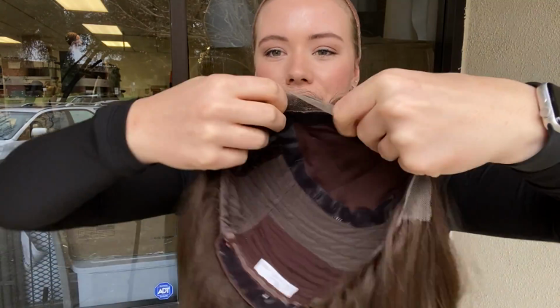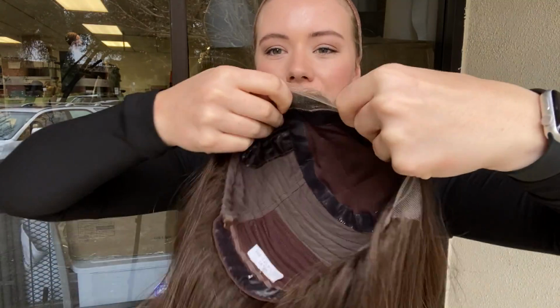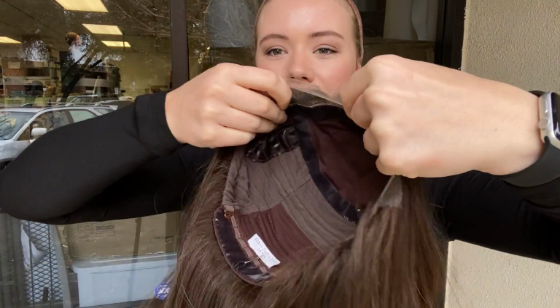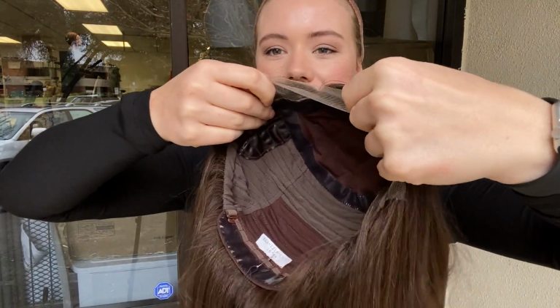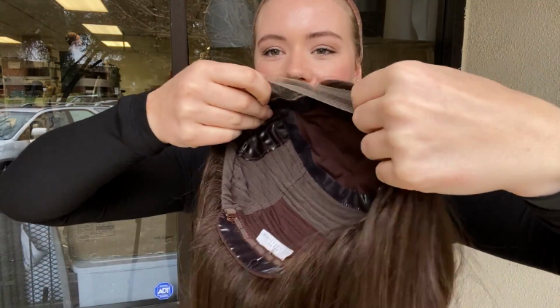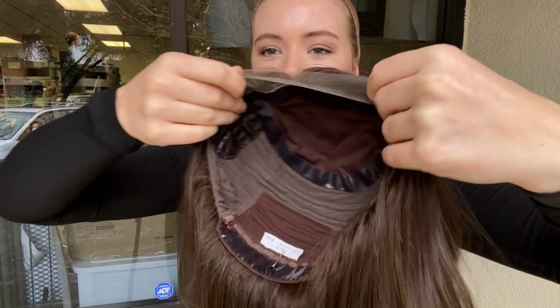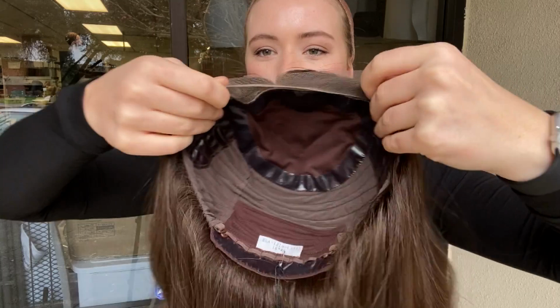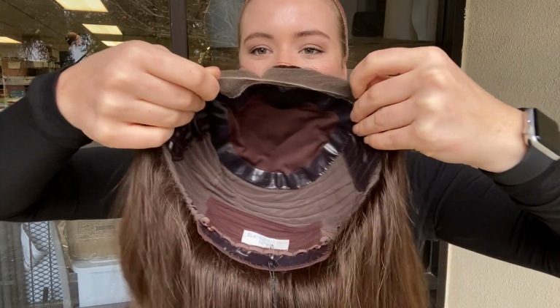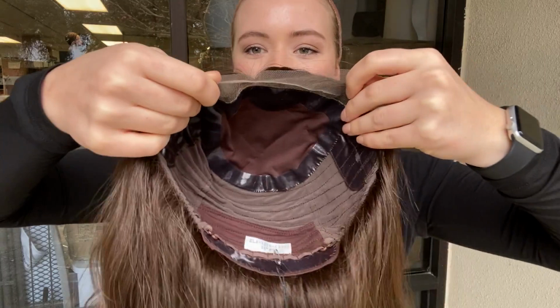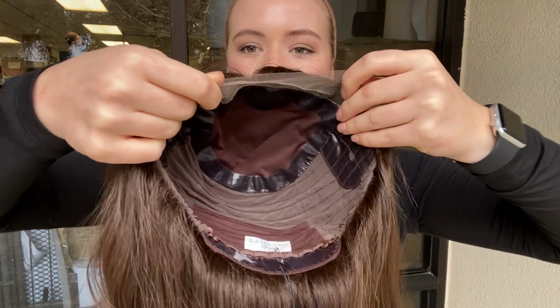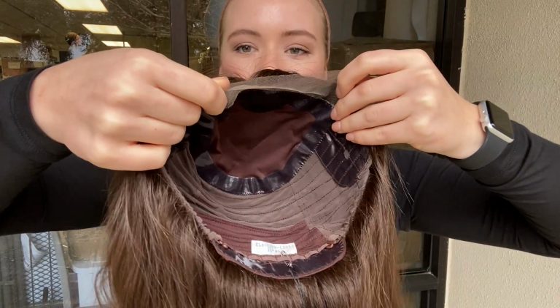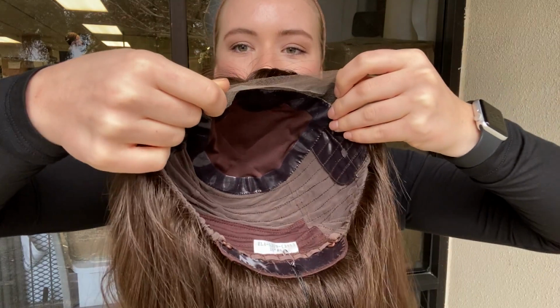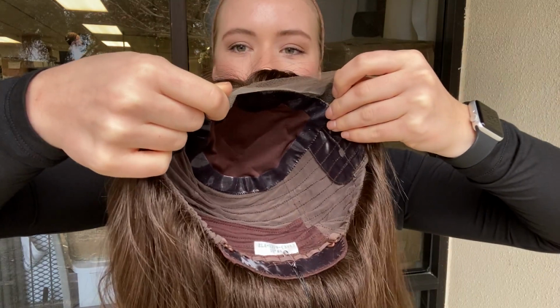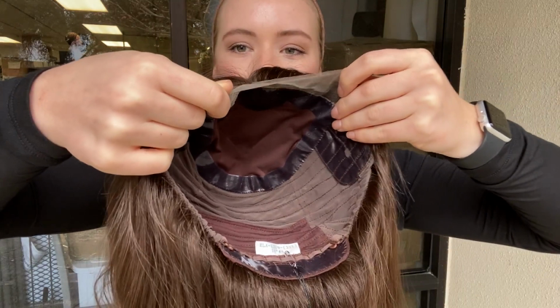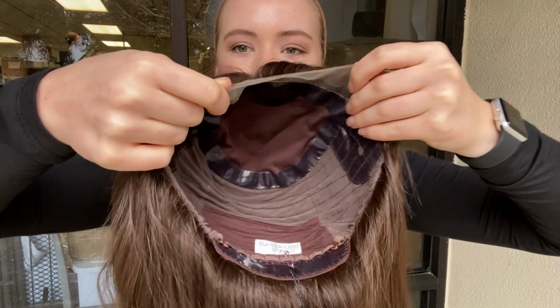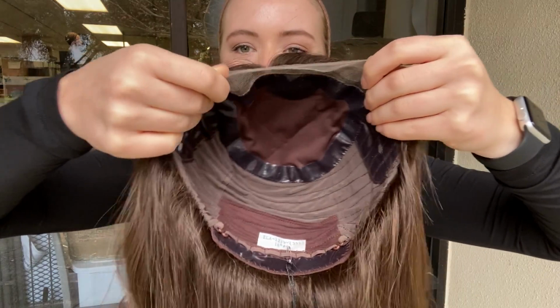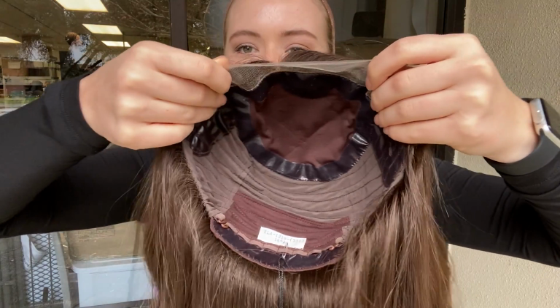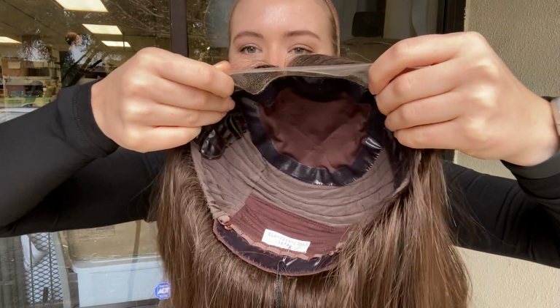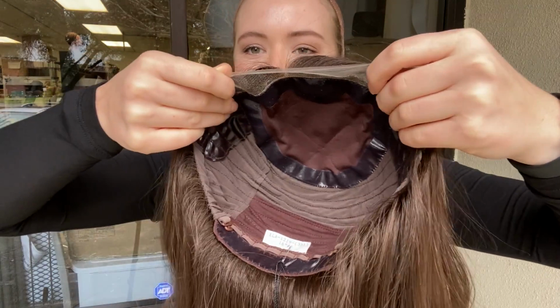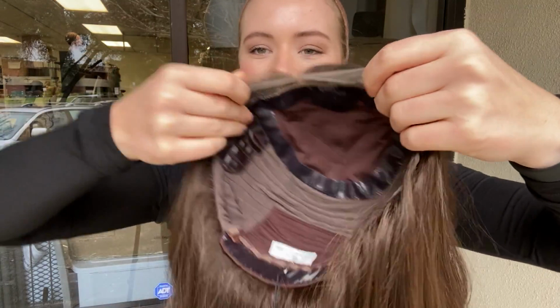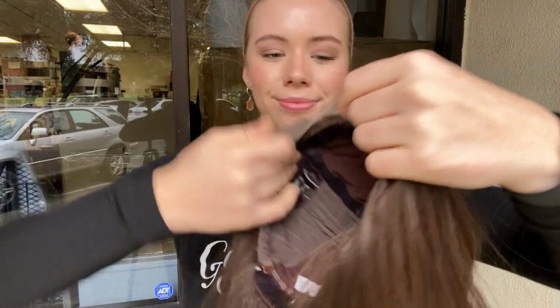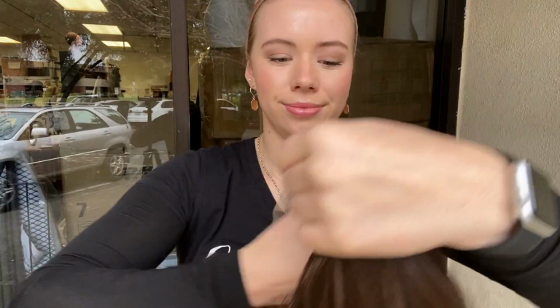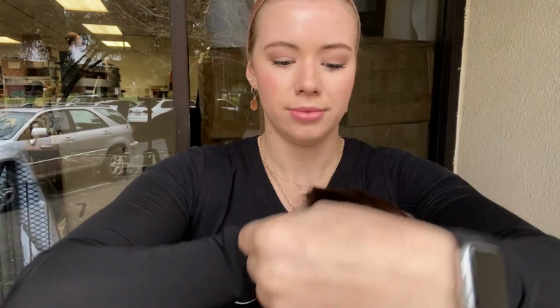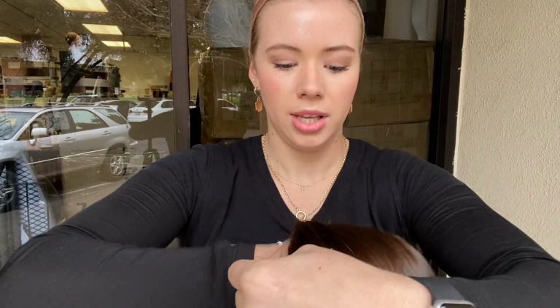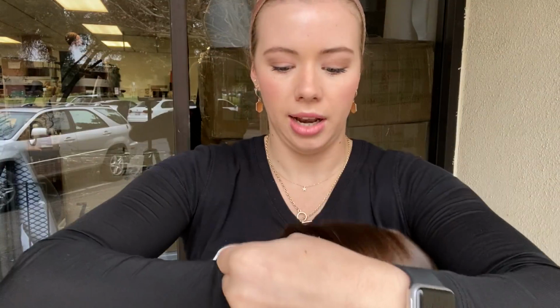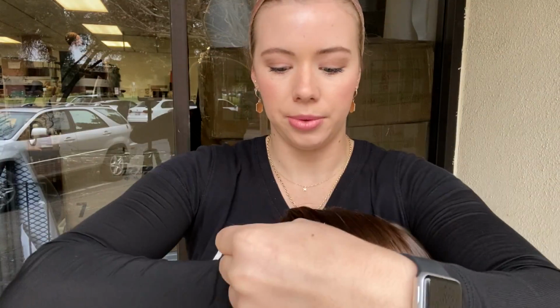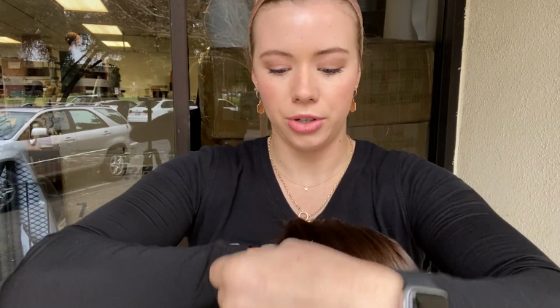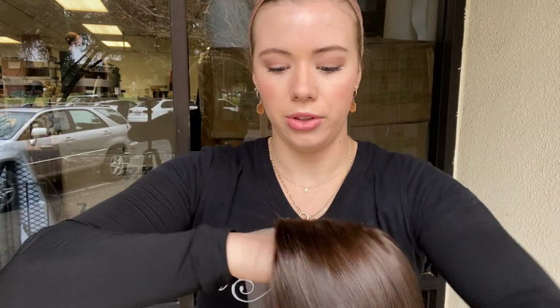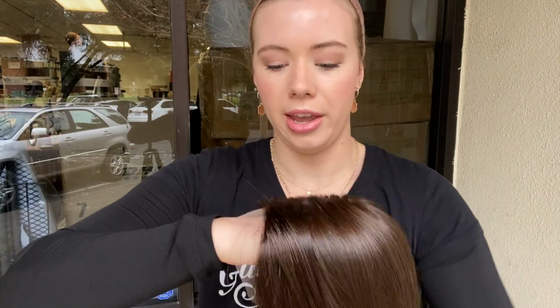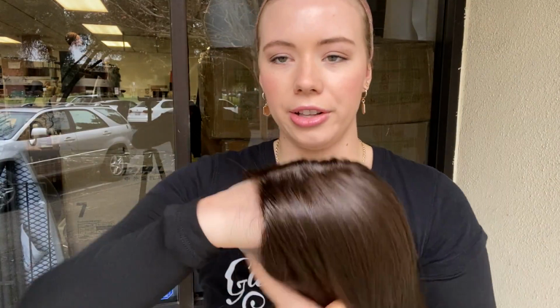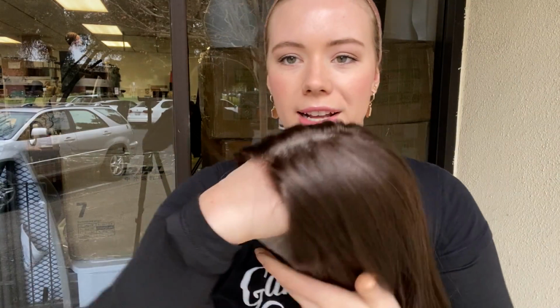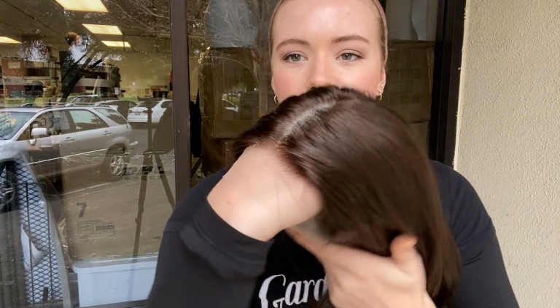Here is the cap overall, and I will show you the hairline.